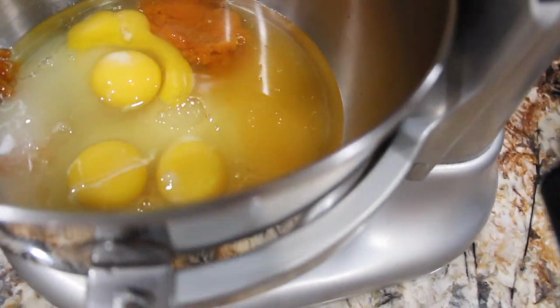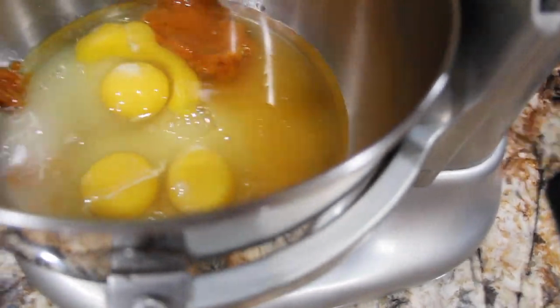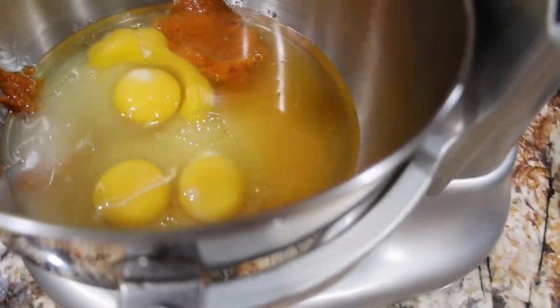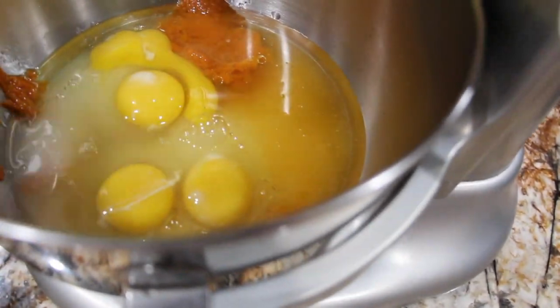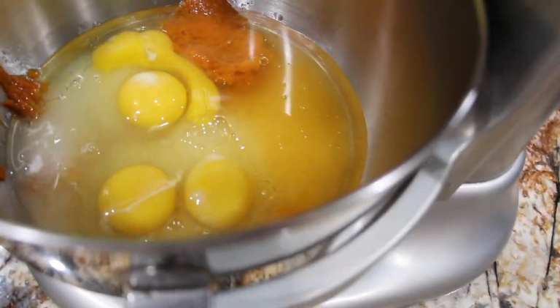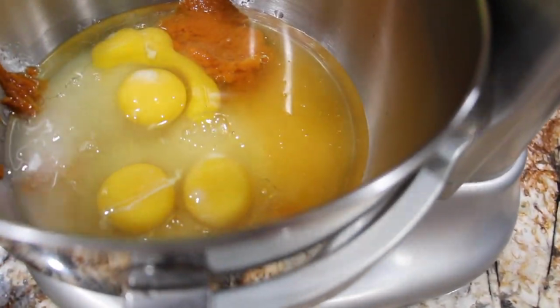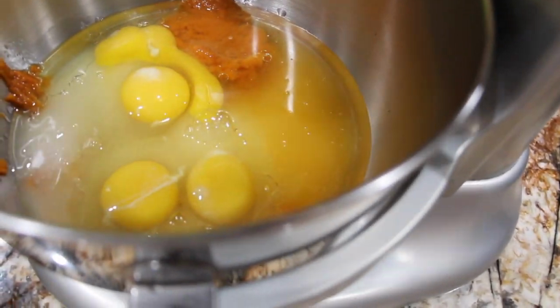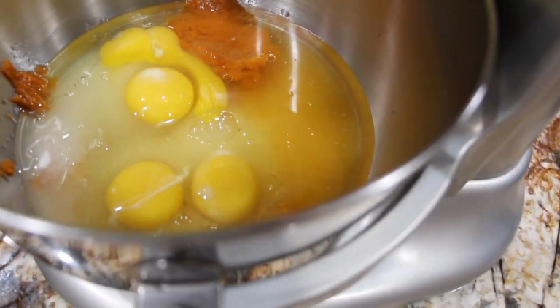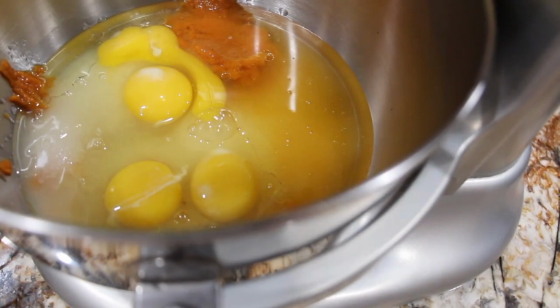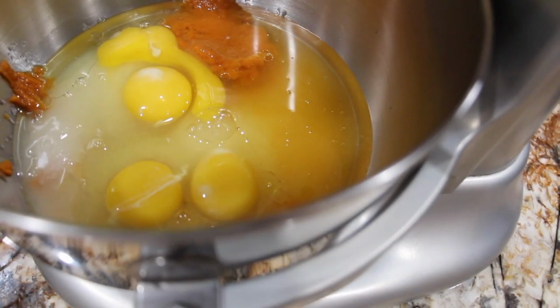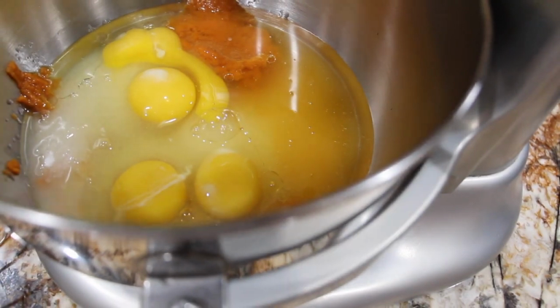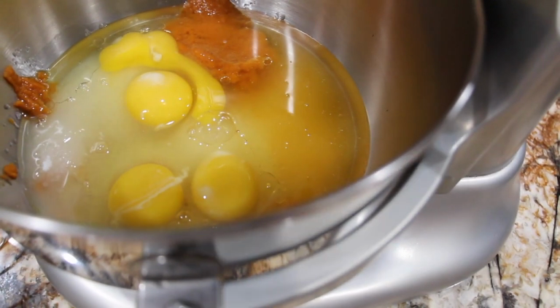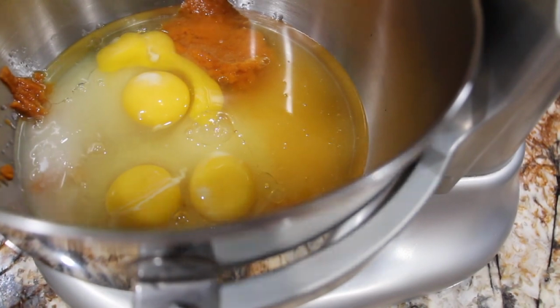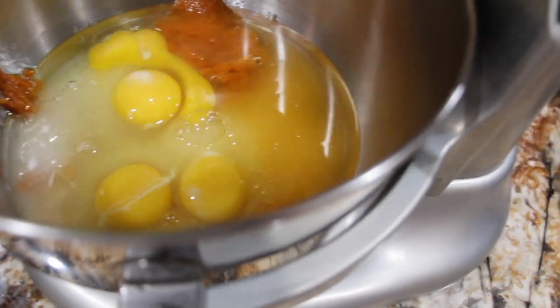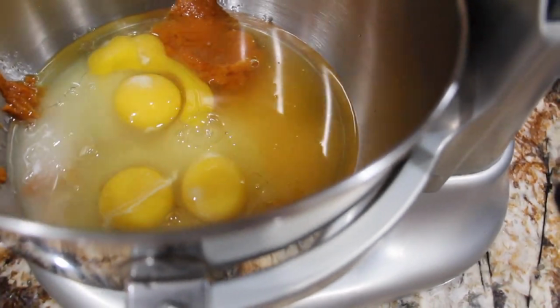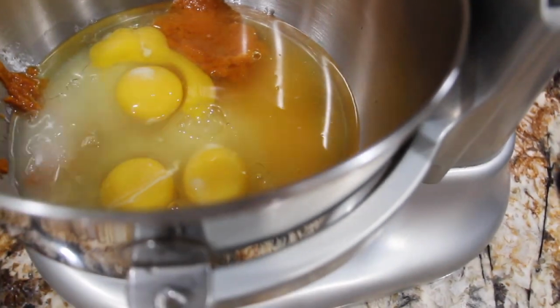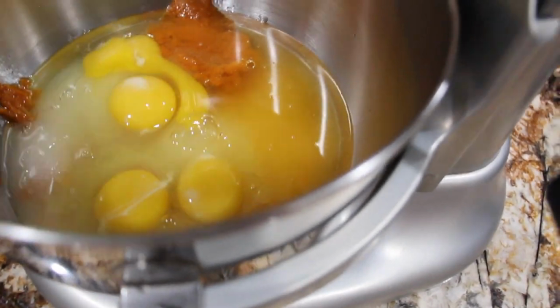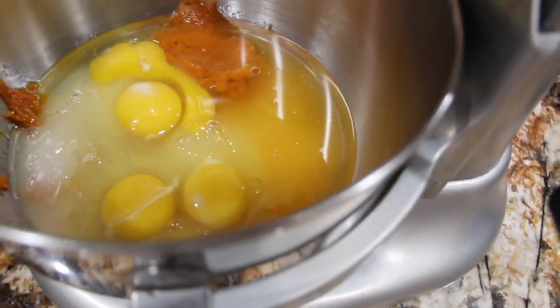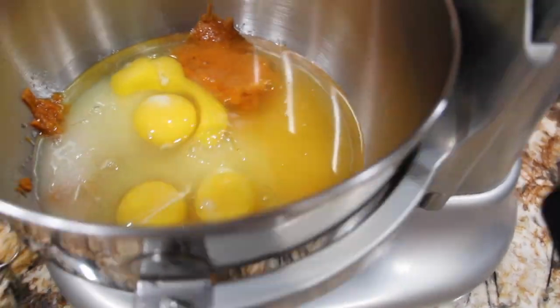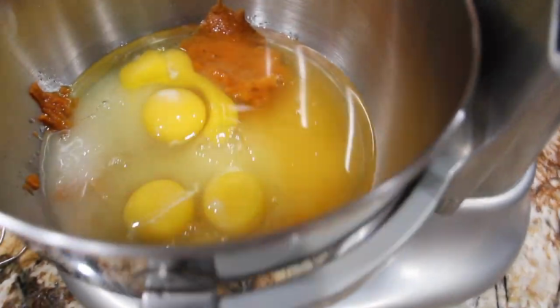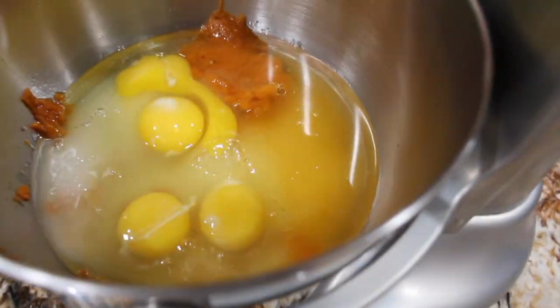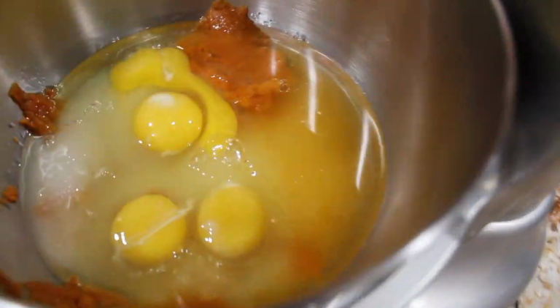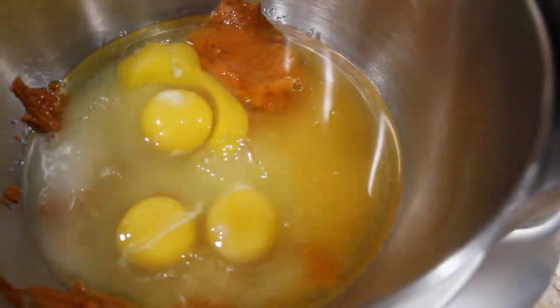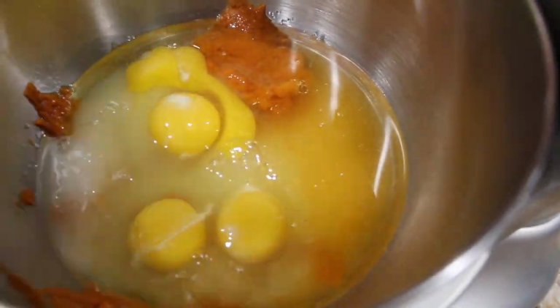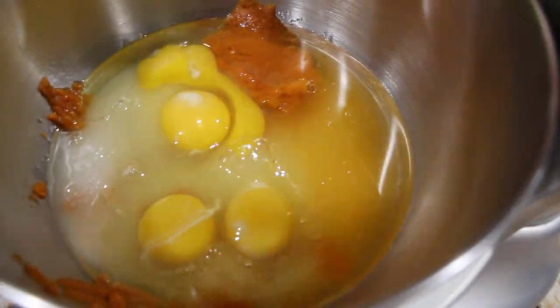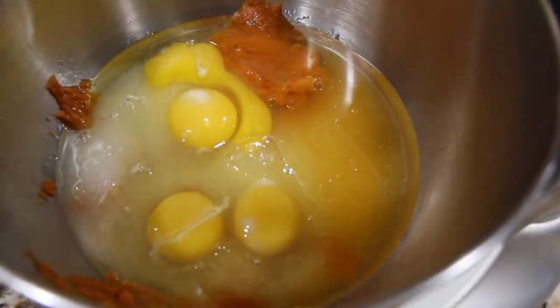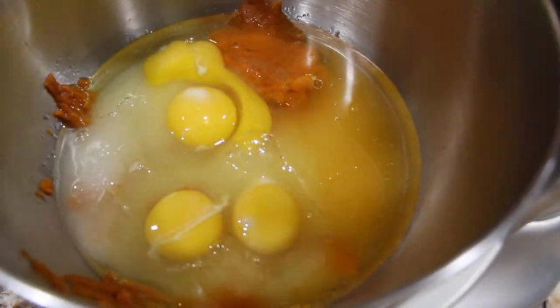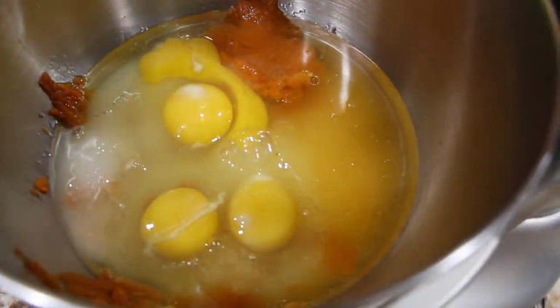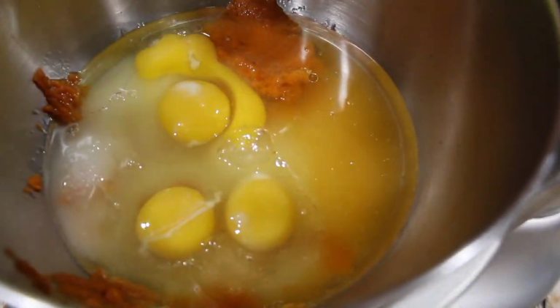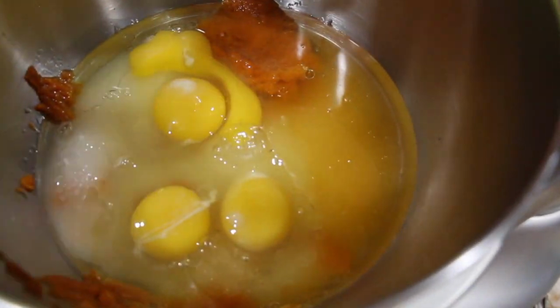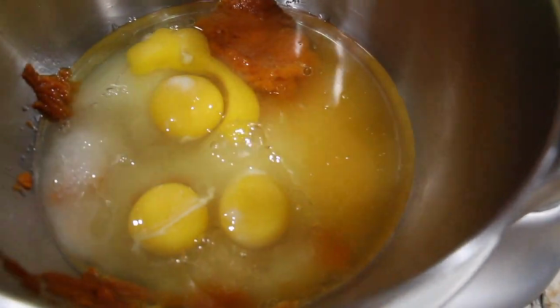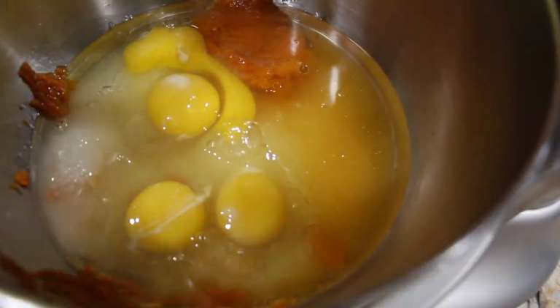To this, I'll add in 1 teaspoon of vanilla extract. Then I'll mix this until it's all well combined.